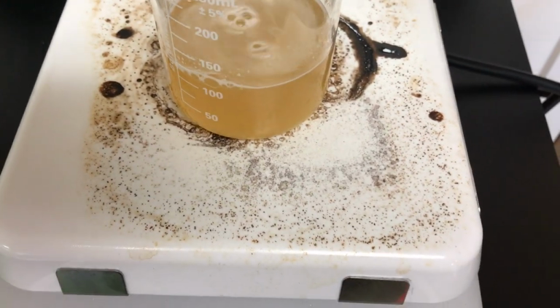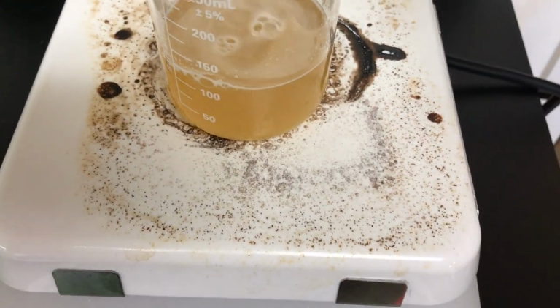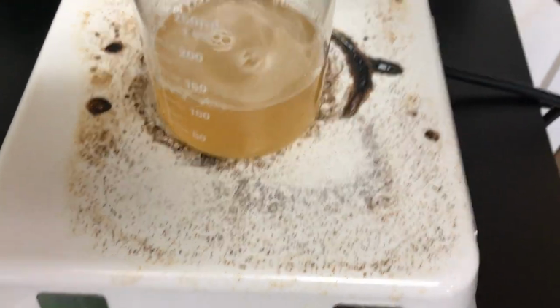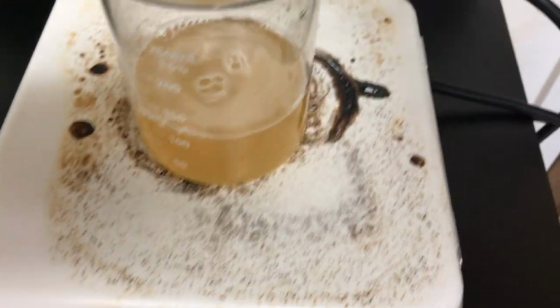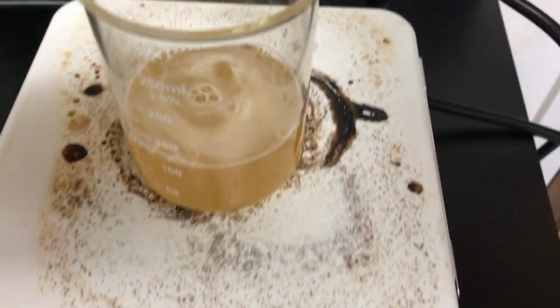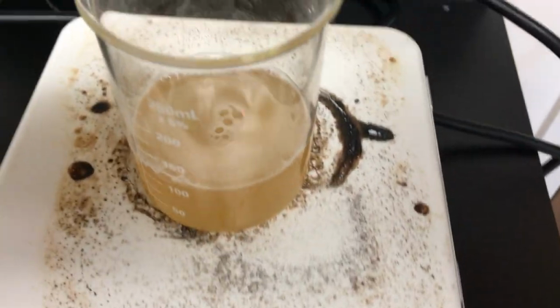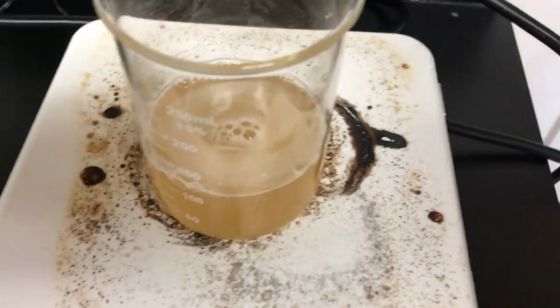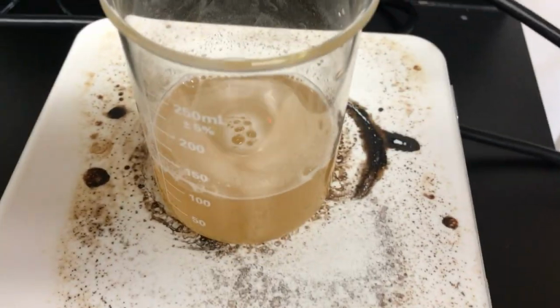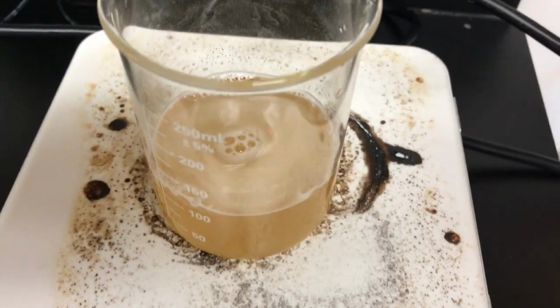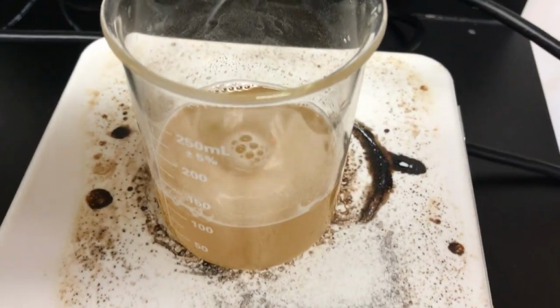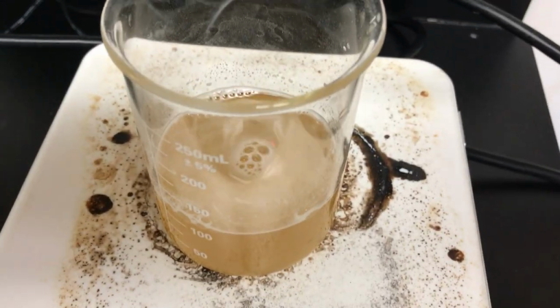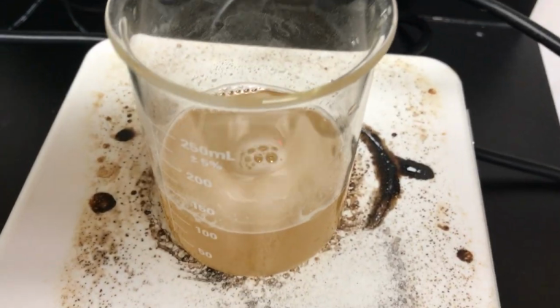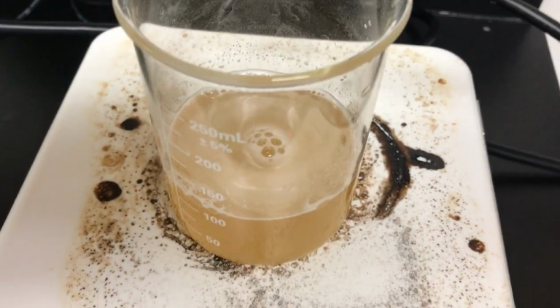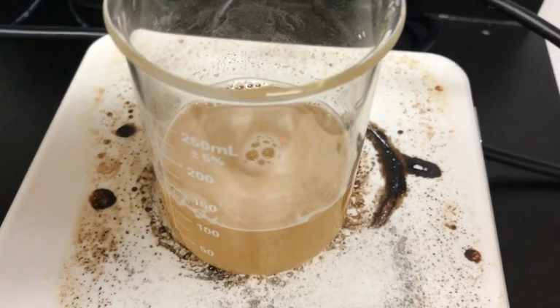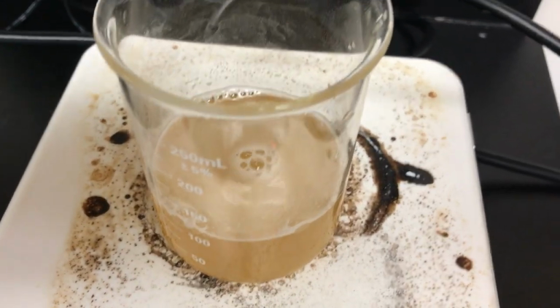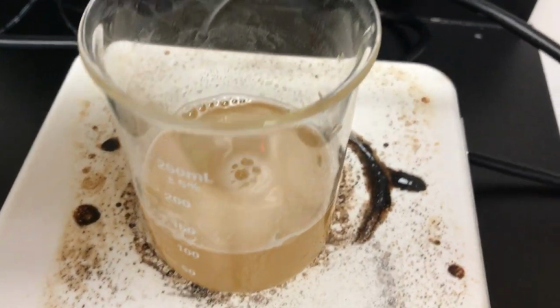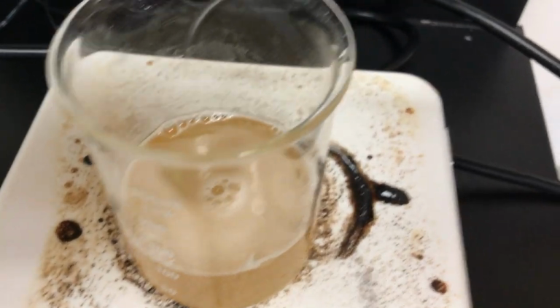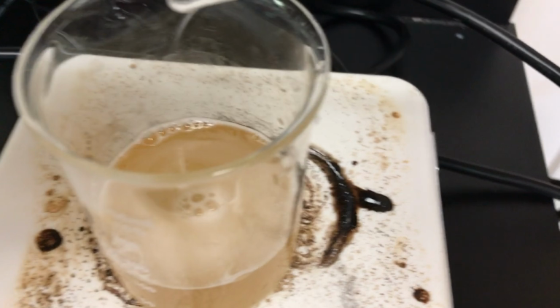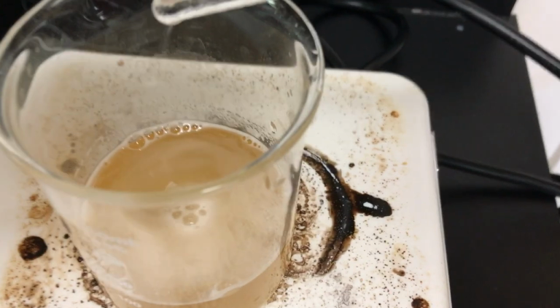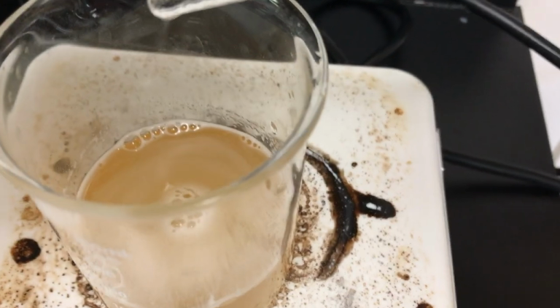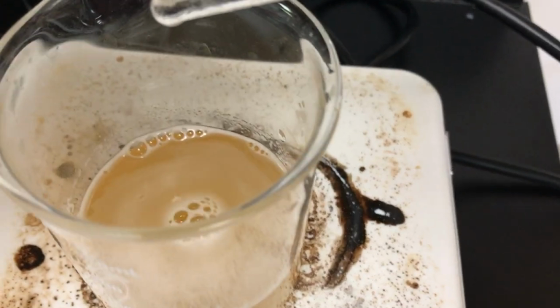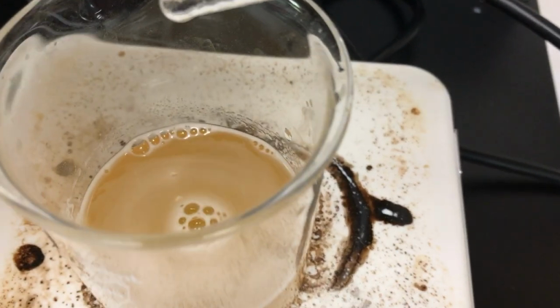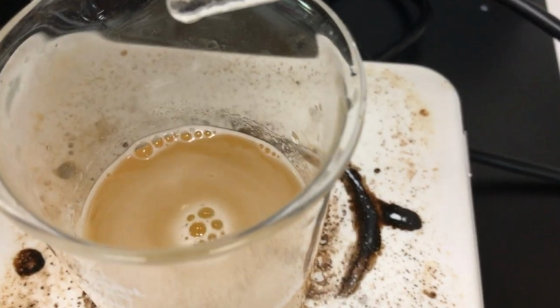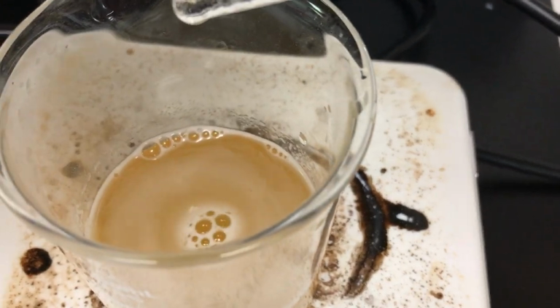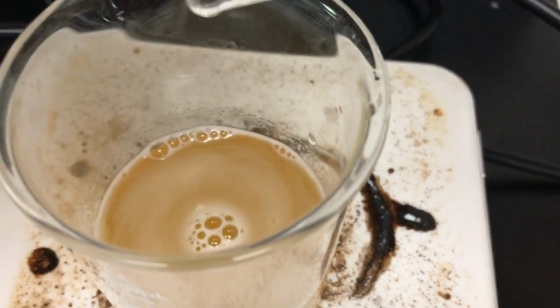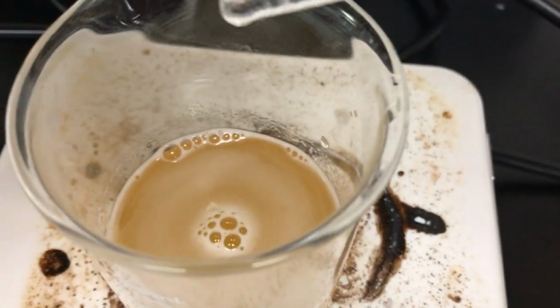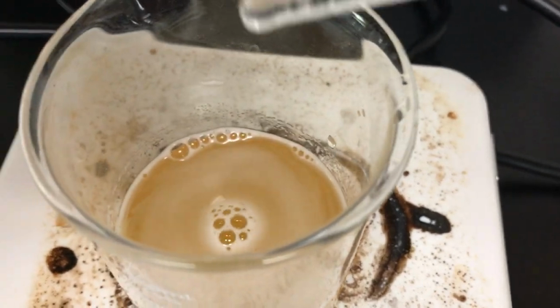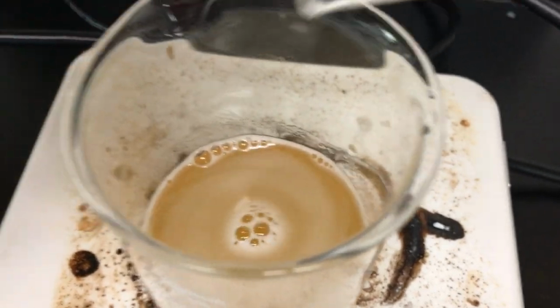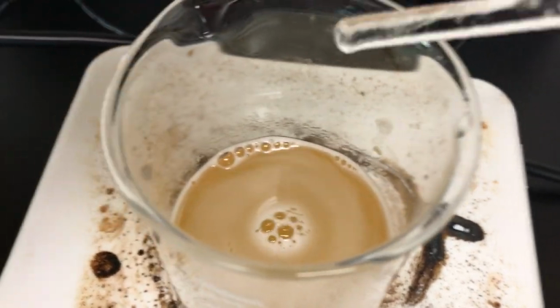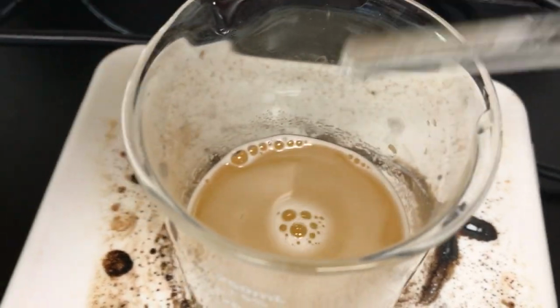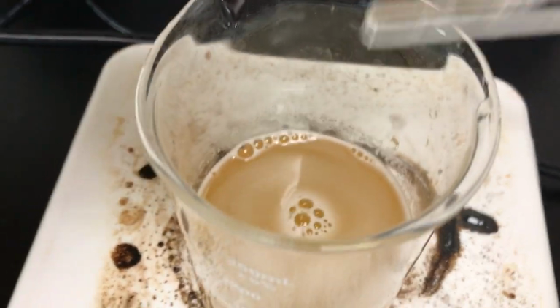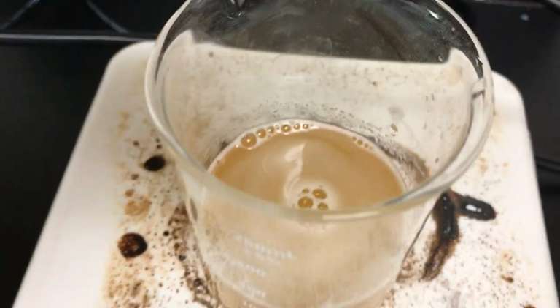Once it starts to boil you want to stop it there — not hotter than boiling. You don't want it to vigorously boil.